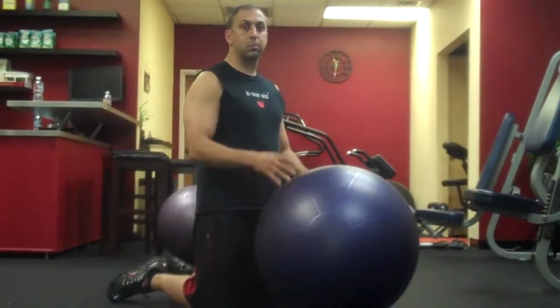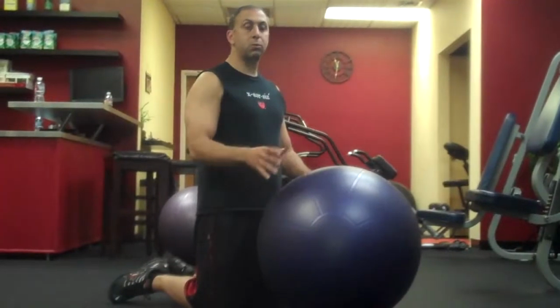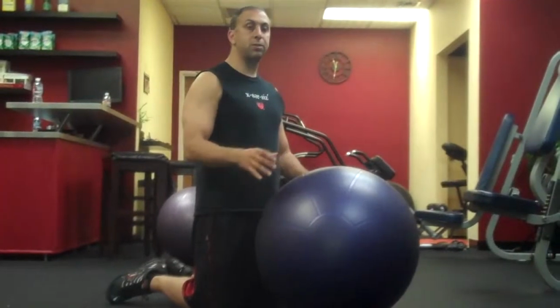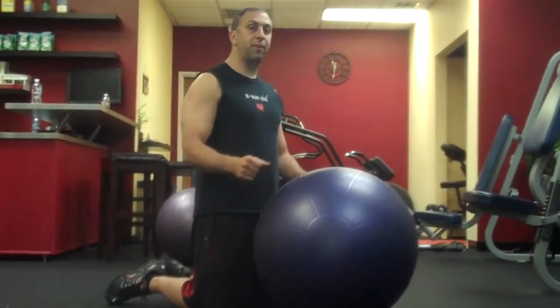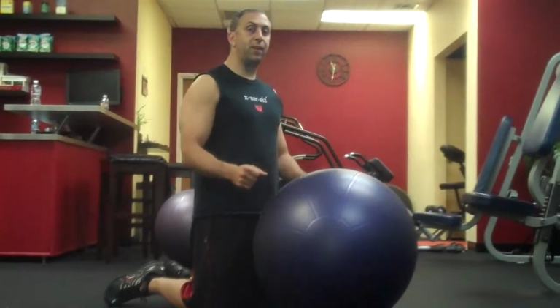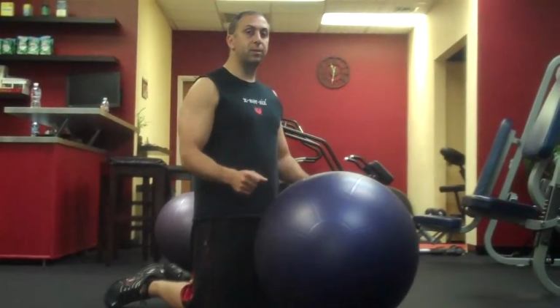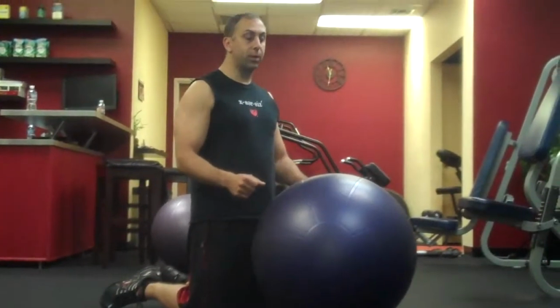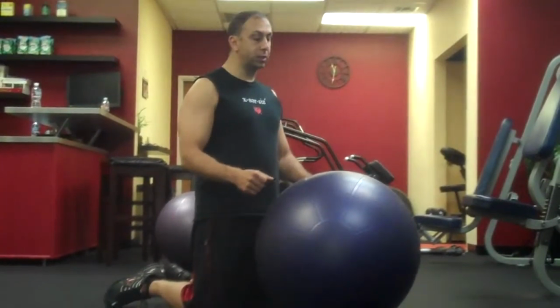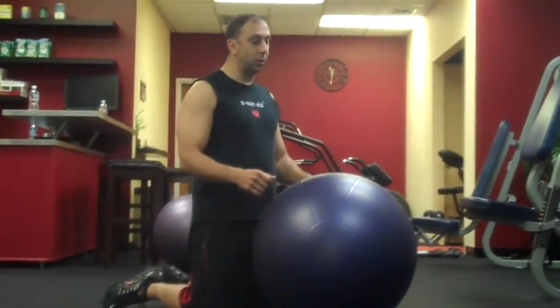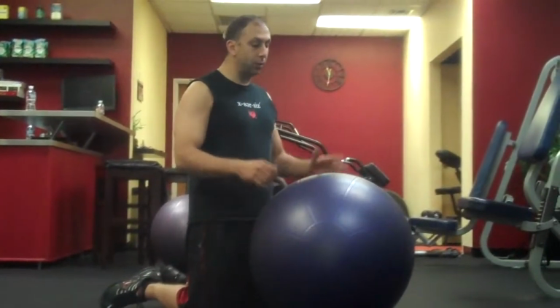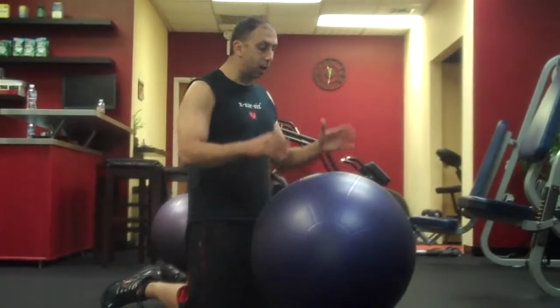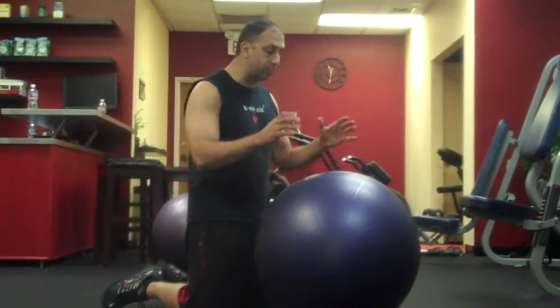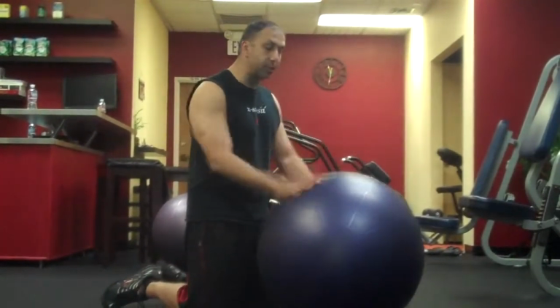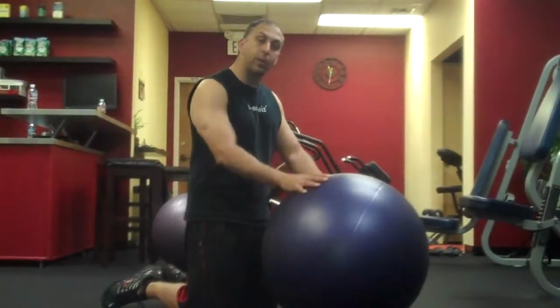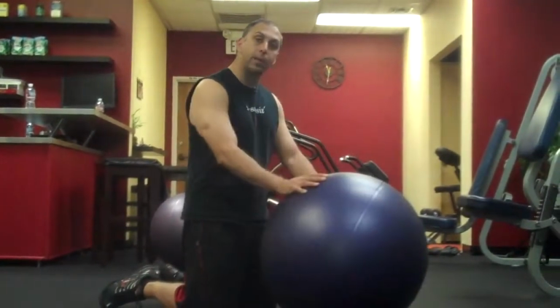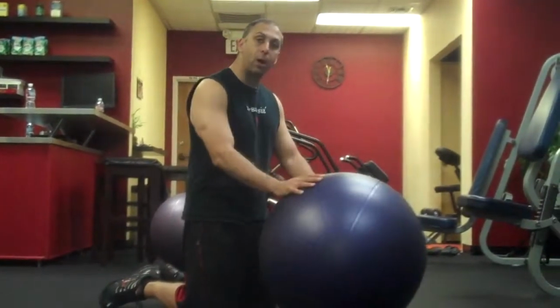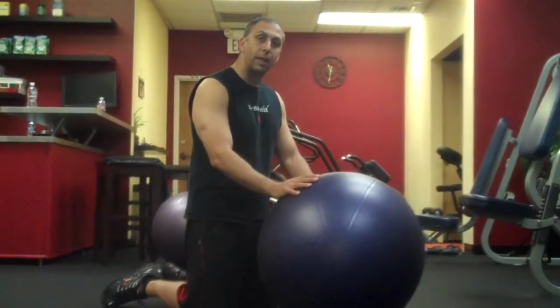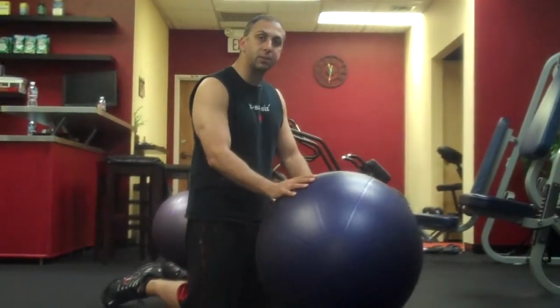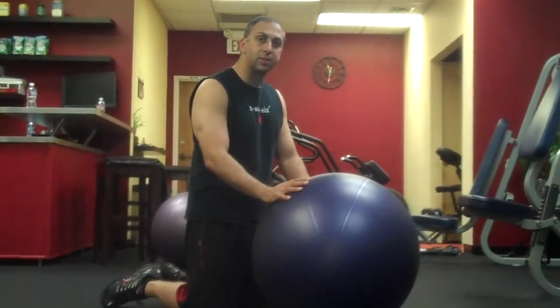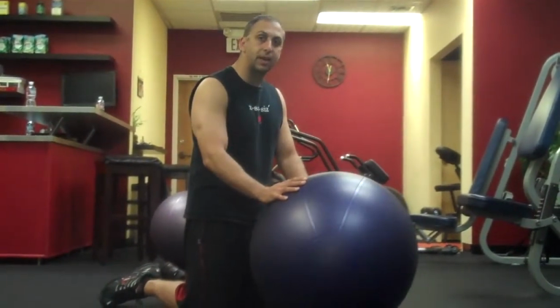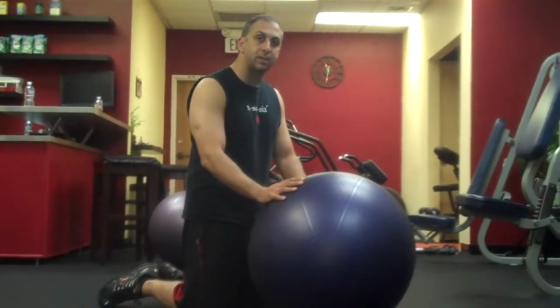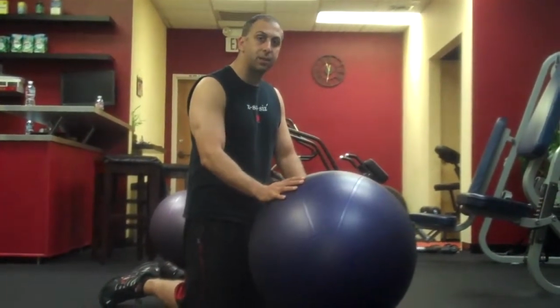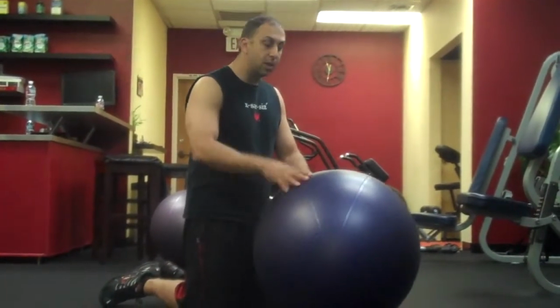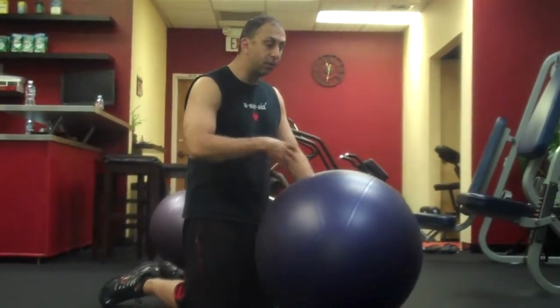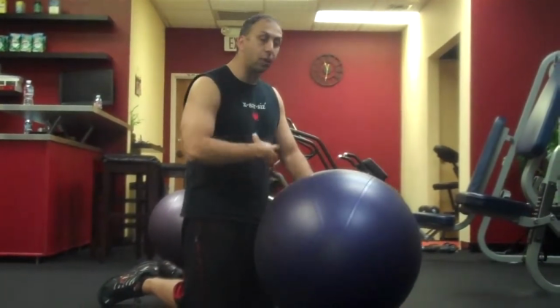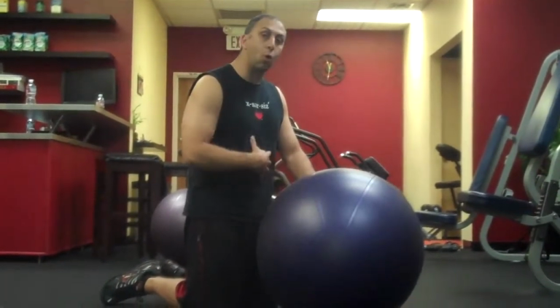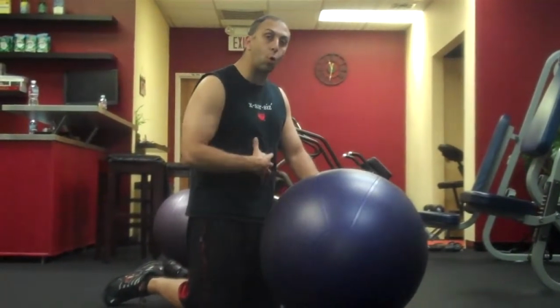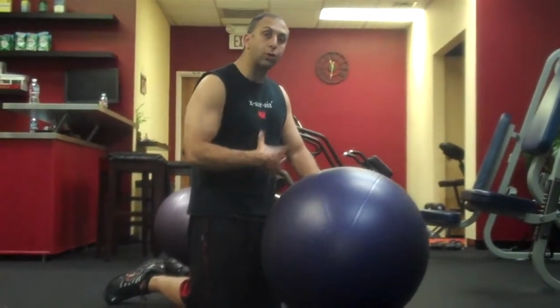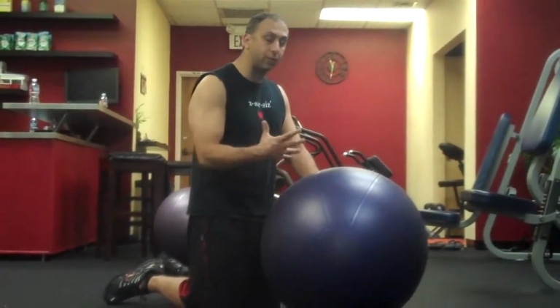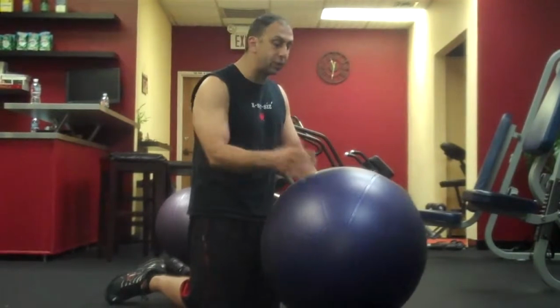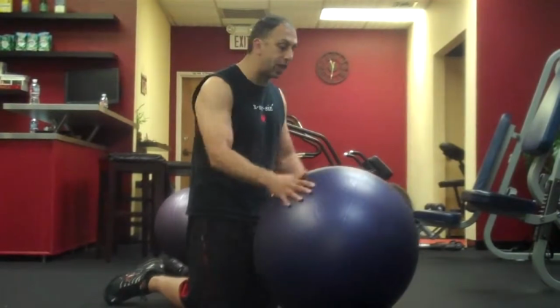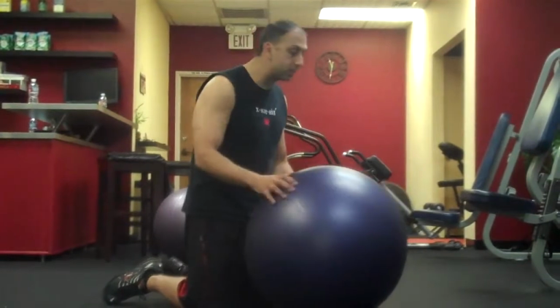Moses Fitness. I'm going to show you a couple of stability ball exercises for the core and for the chest.